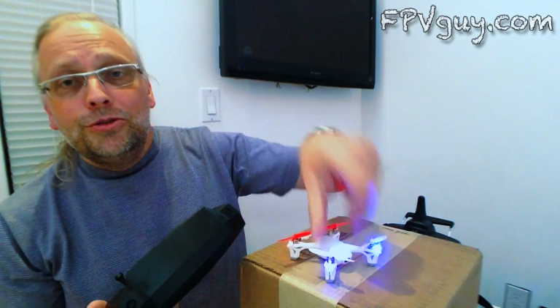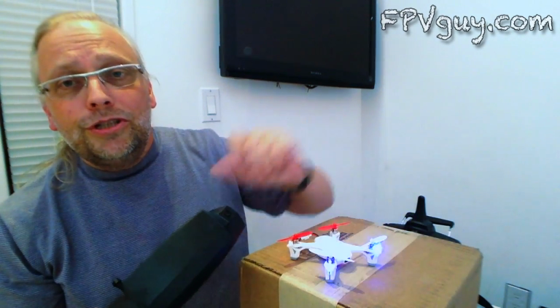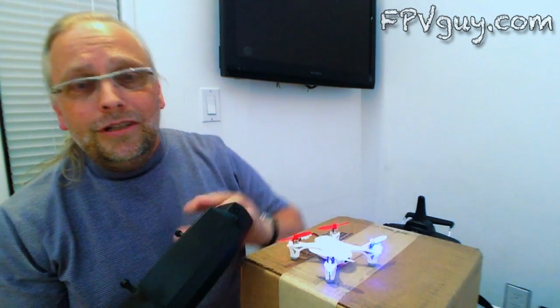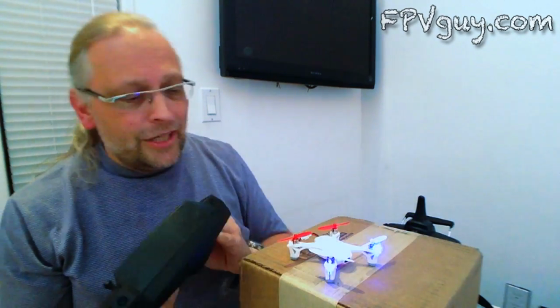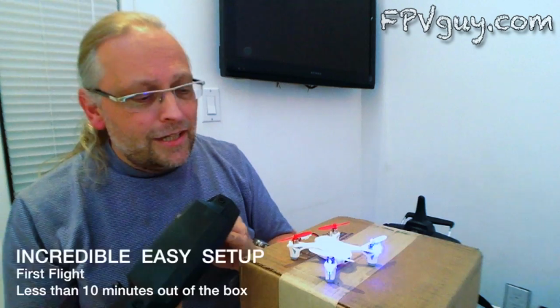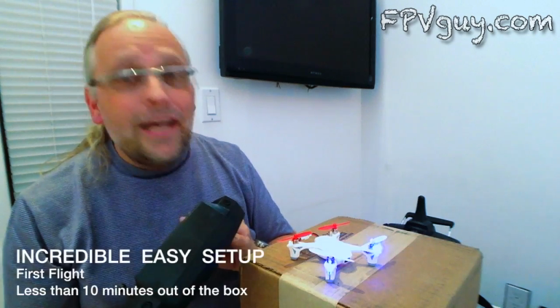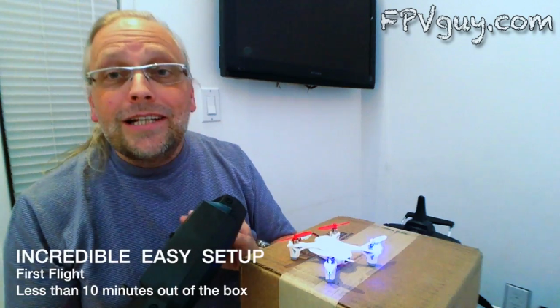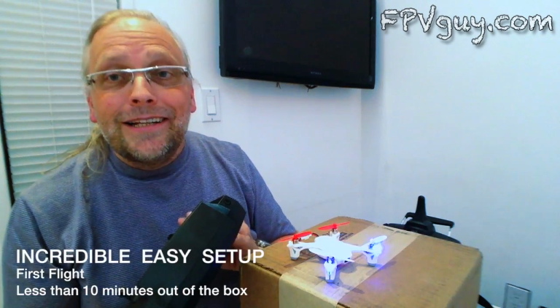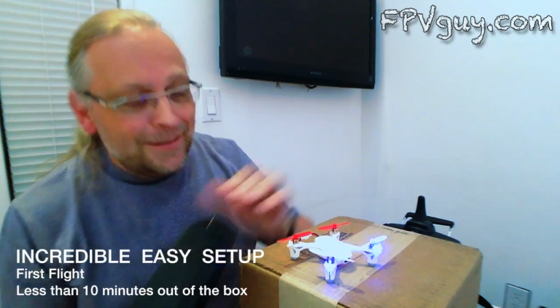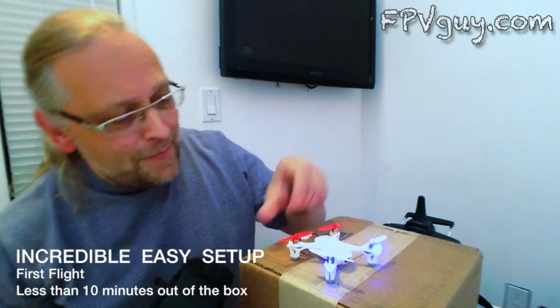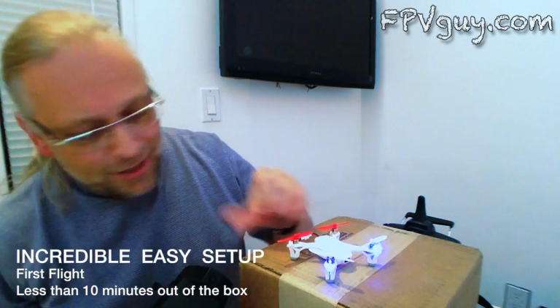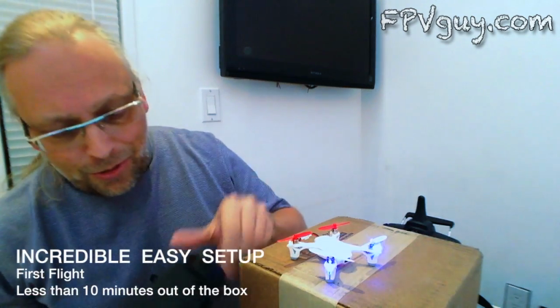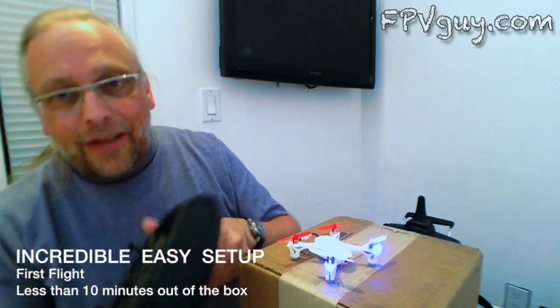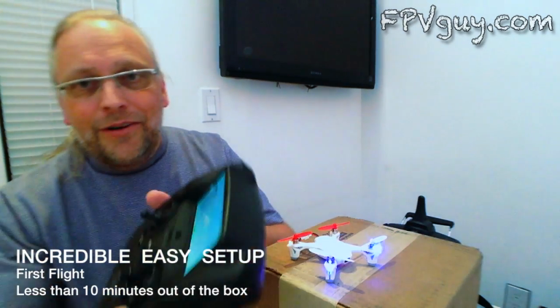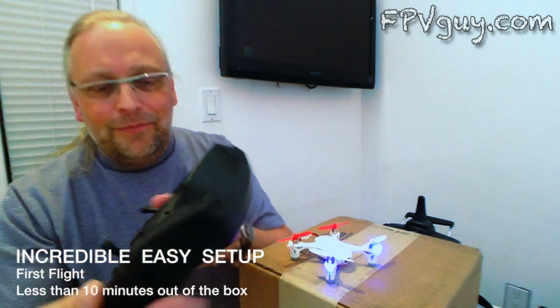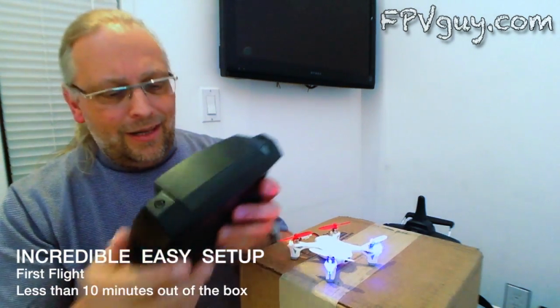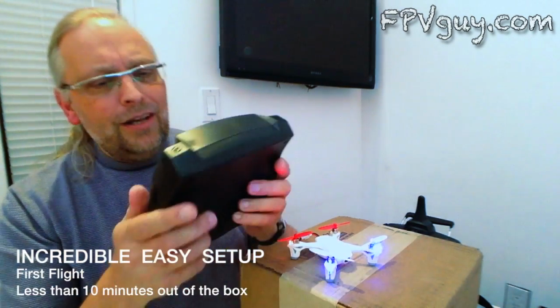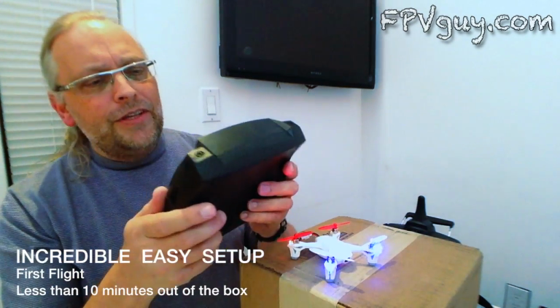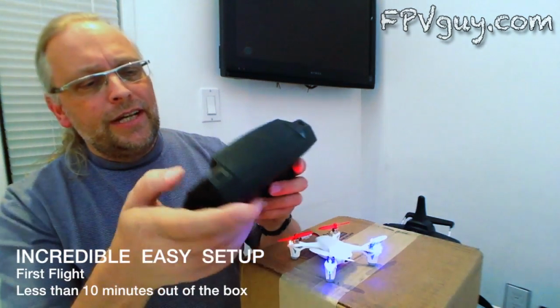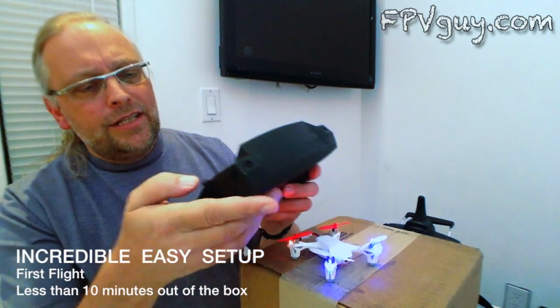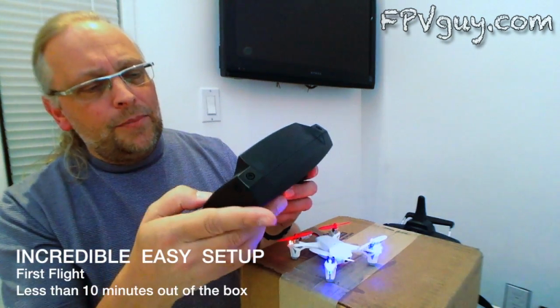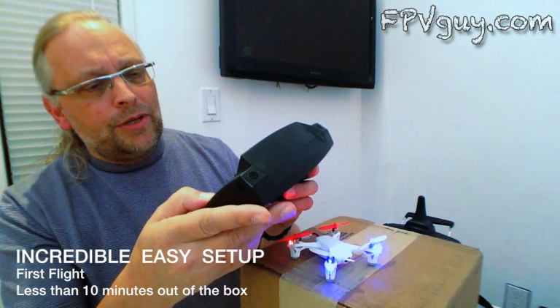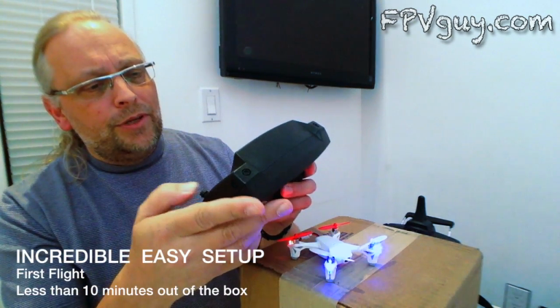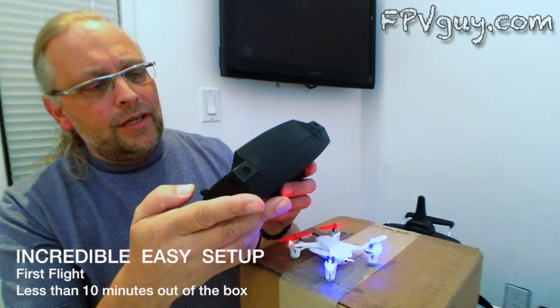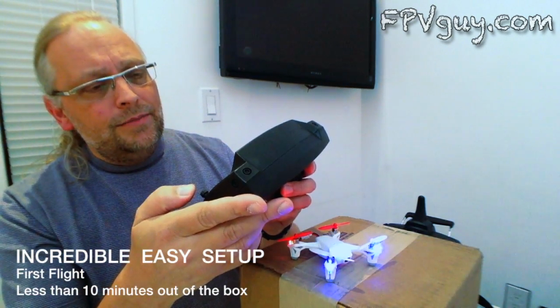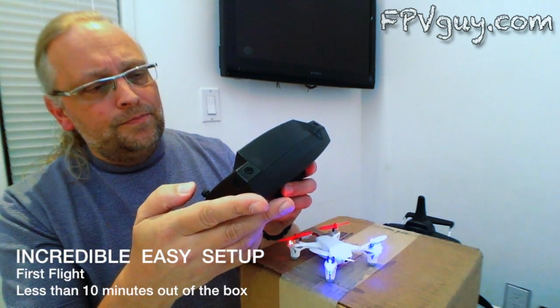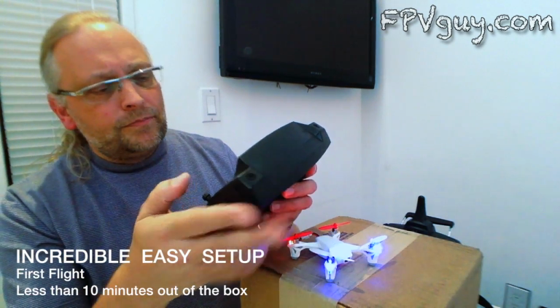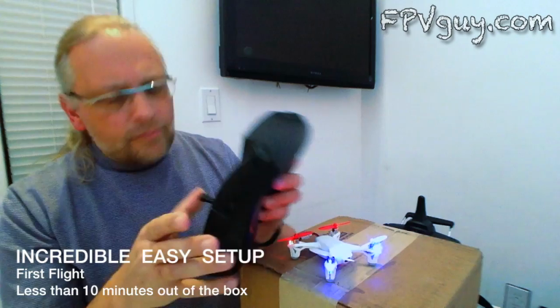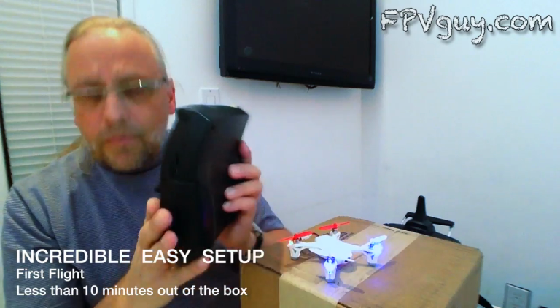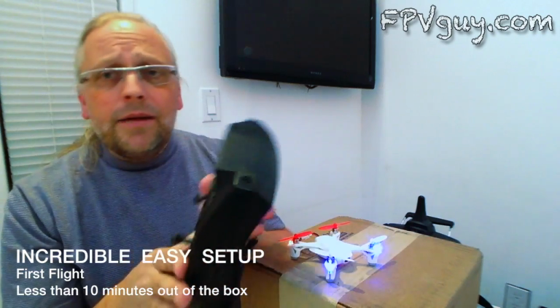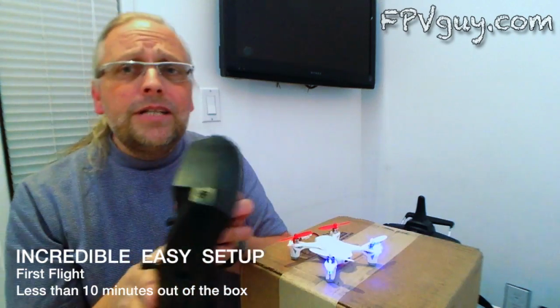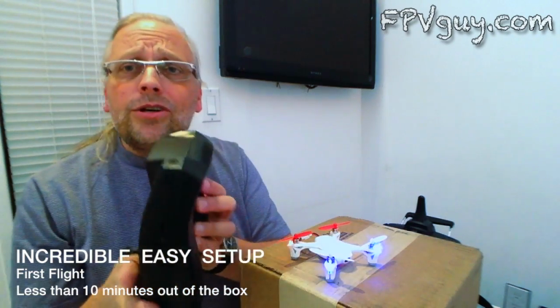Houston, the eagle has landed! I love this thing. Let's stop the recording and now let's talk a little bit about the features.